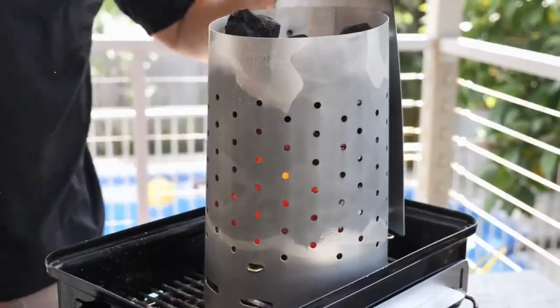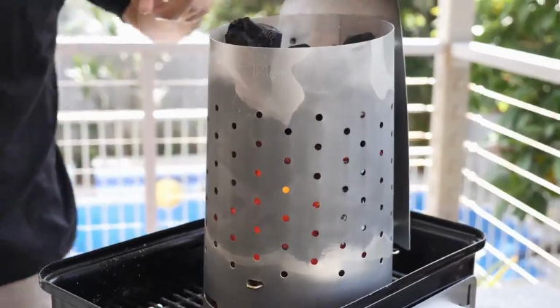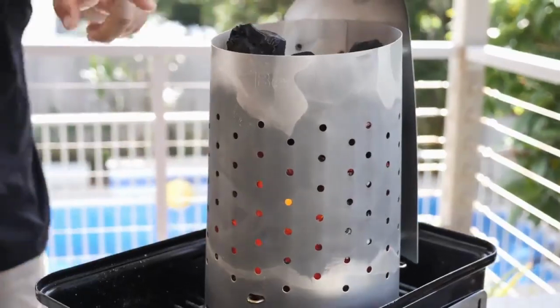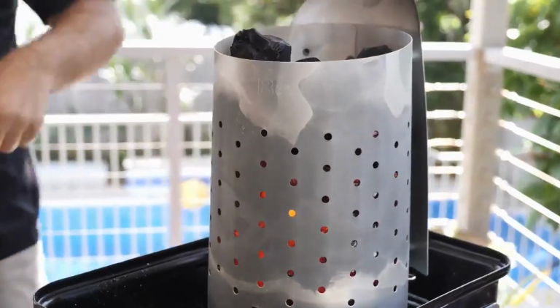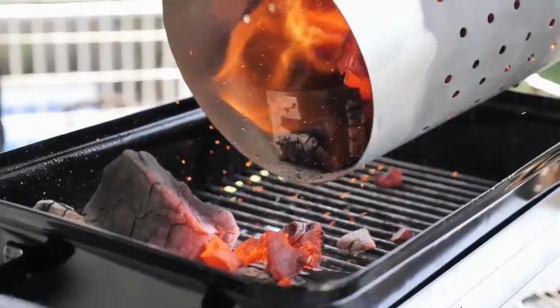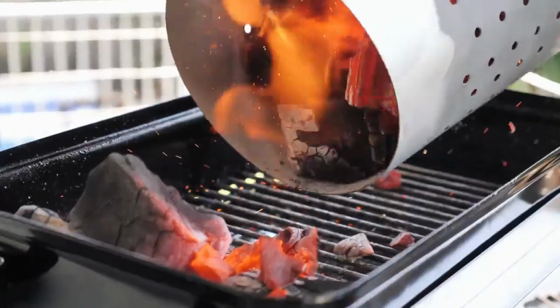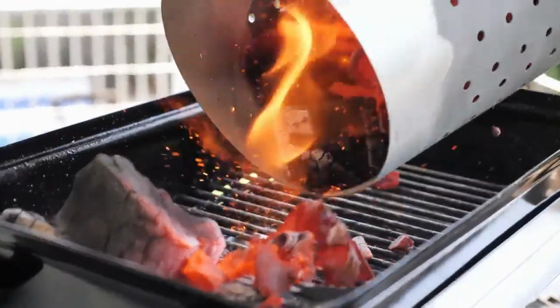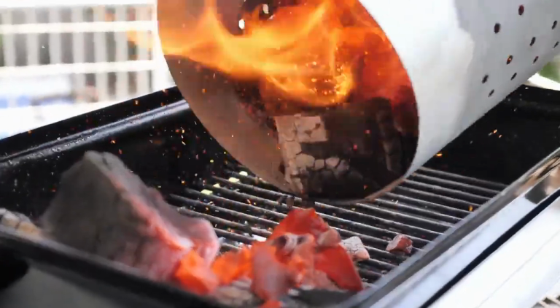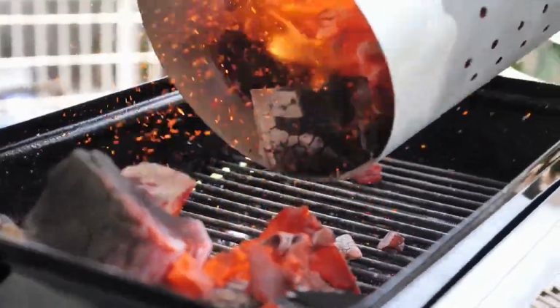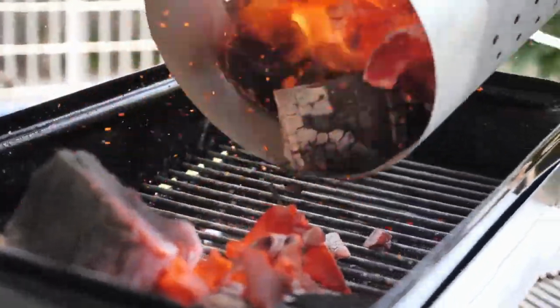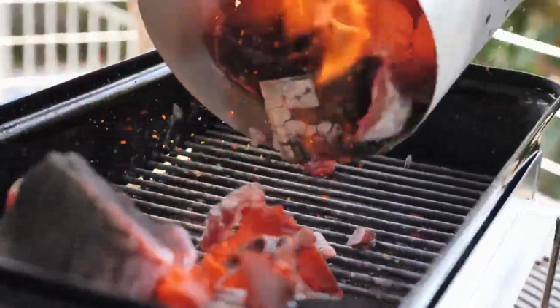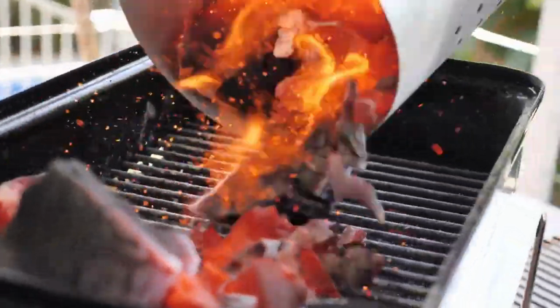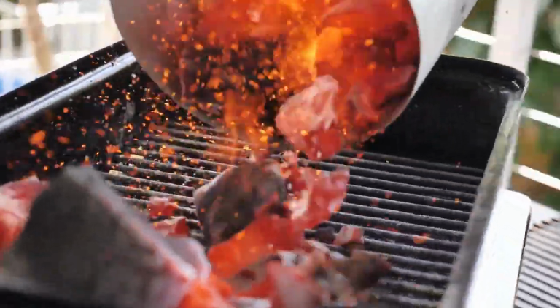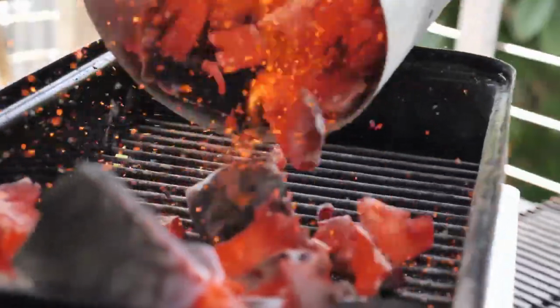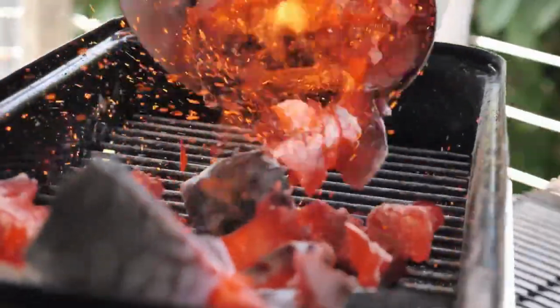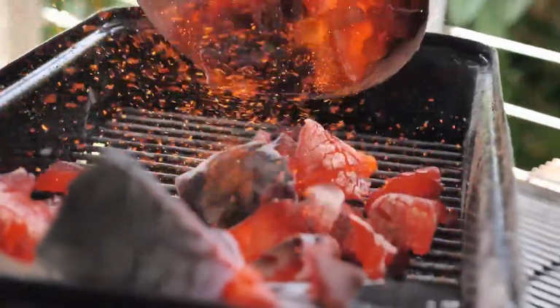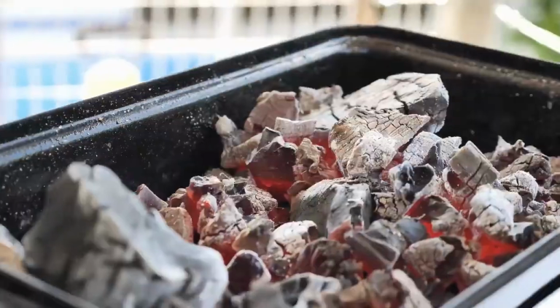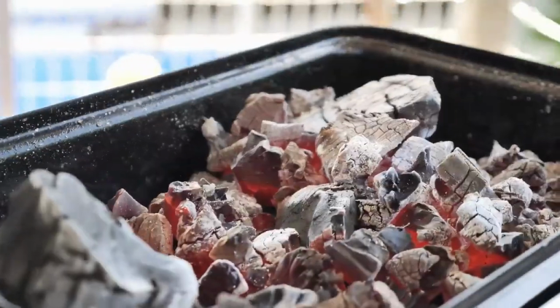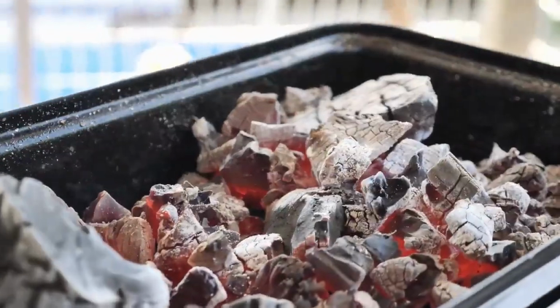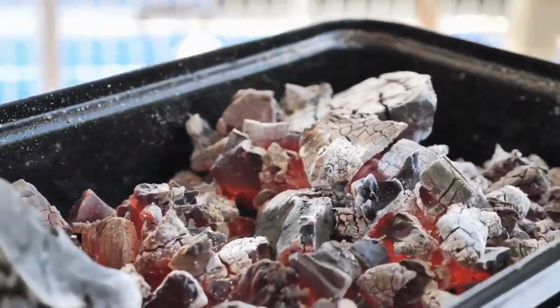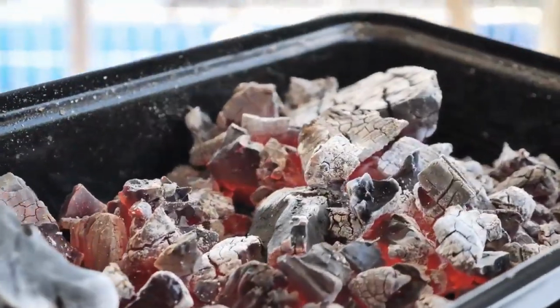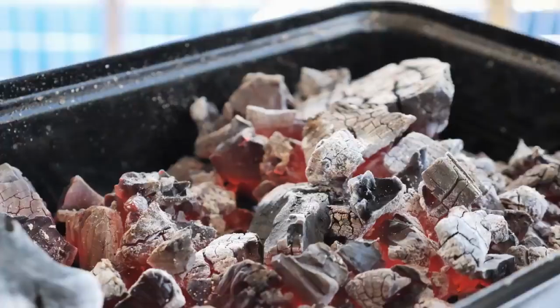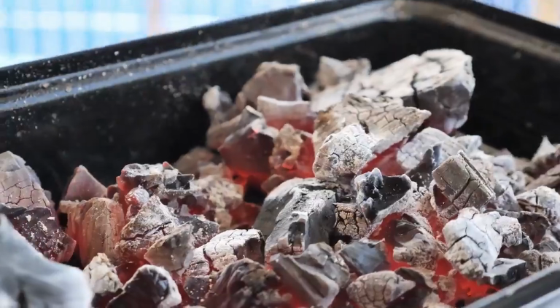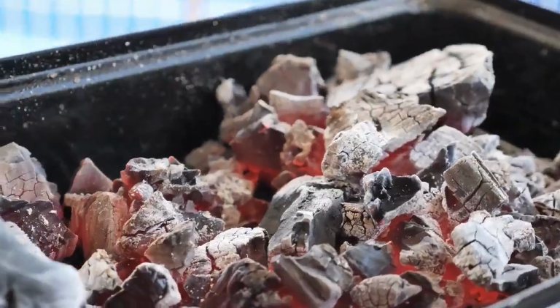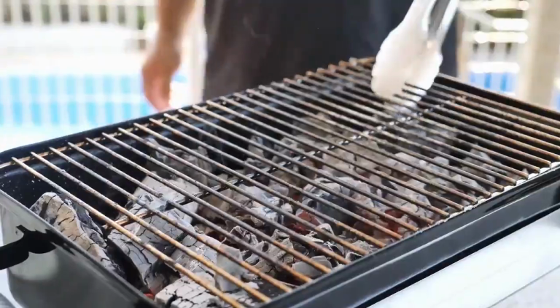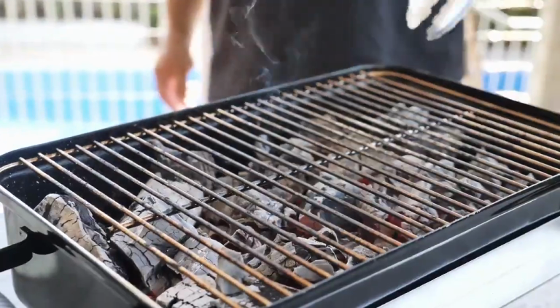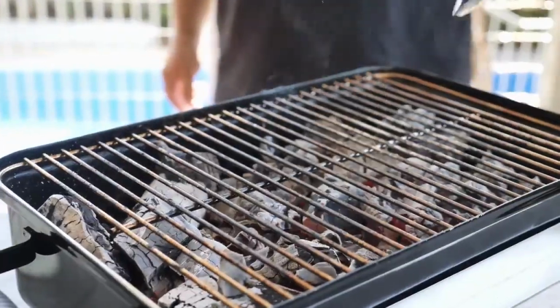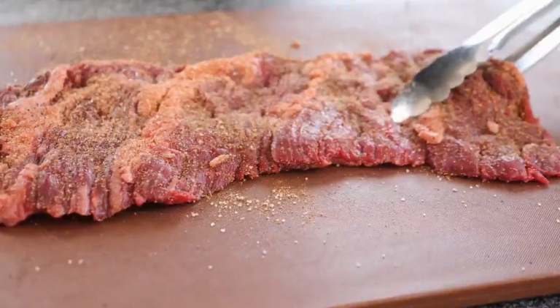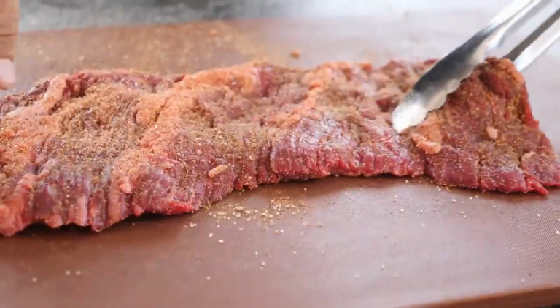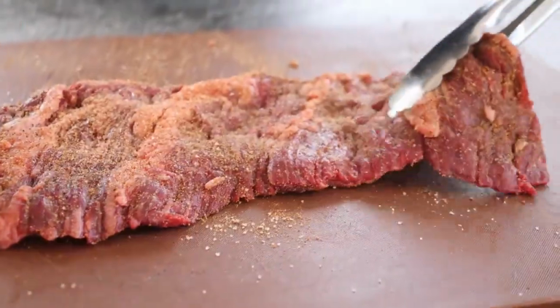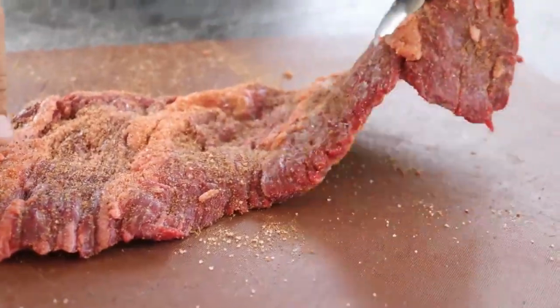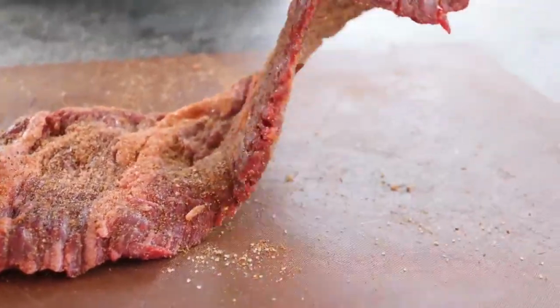Let's get a hot barbecue going. I'm using the Weber Go Anywhere filled with heat beads lump charcoal.